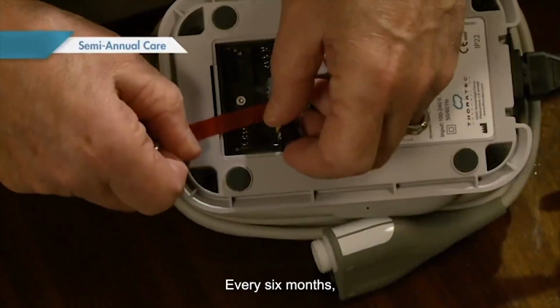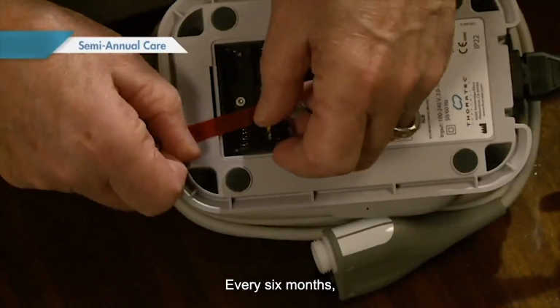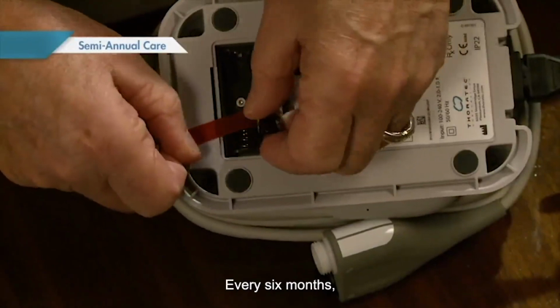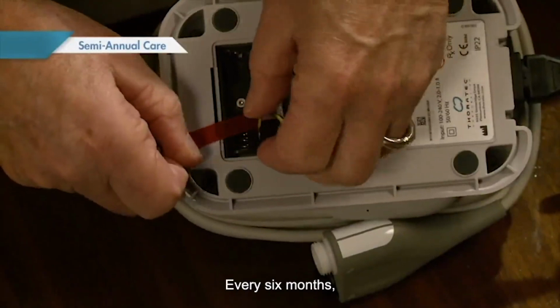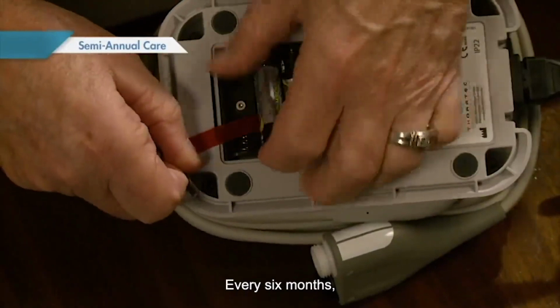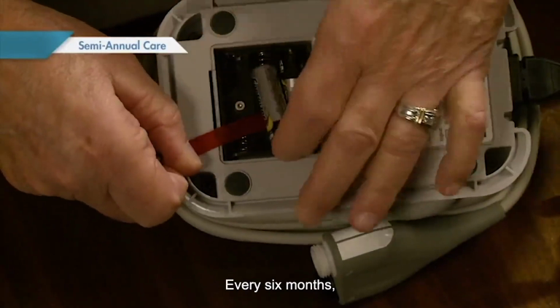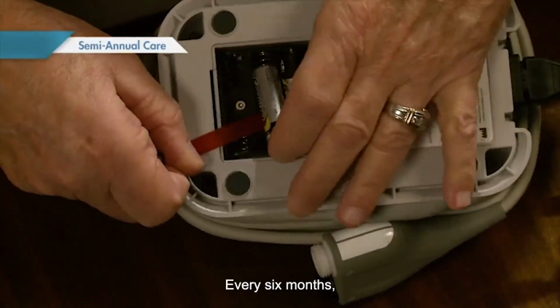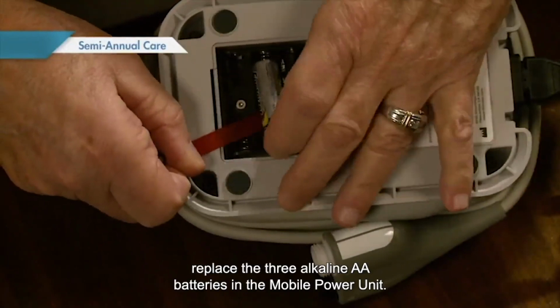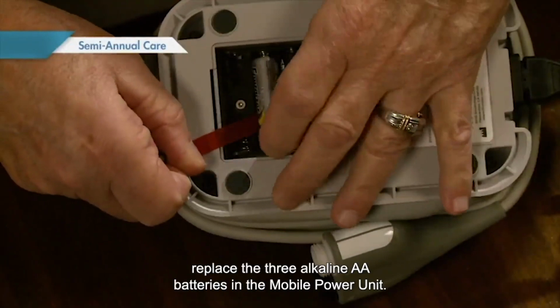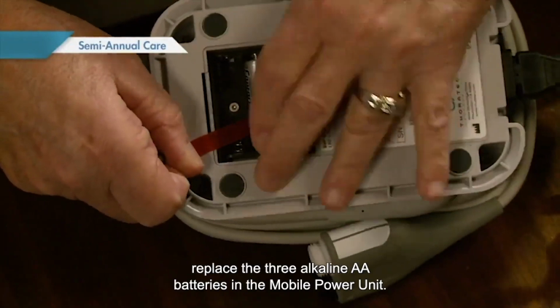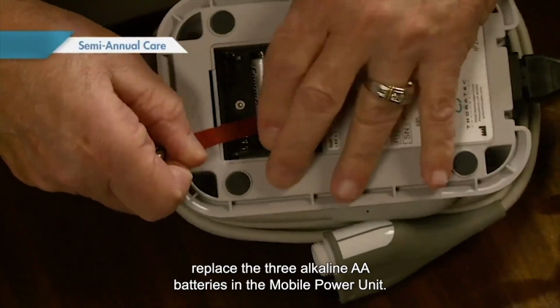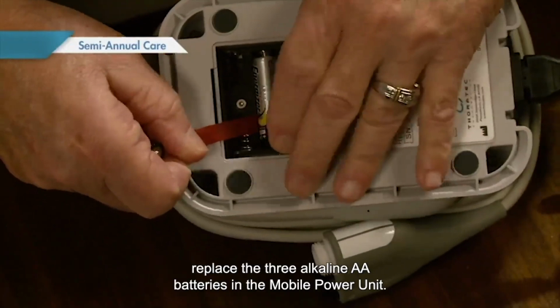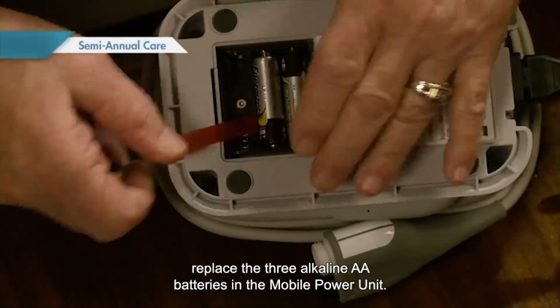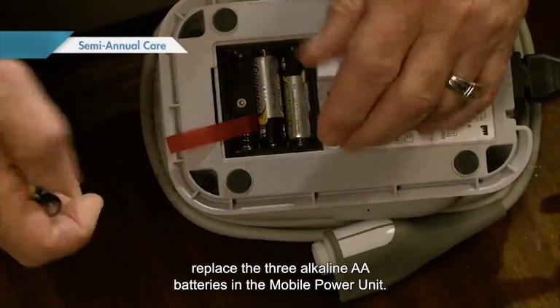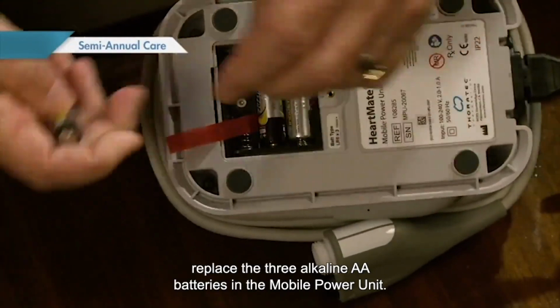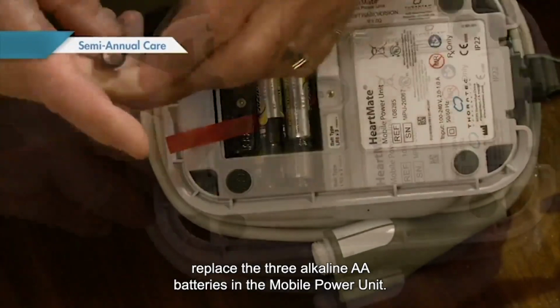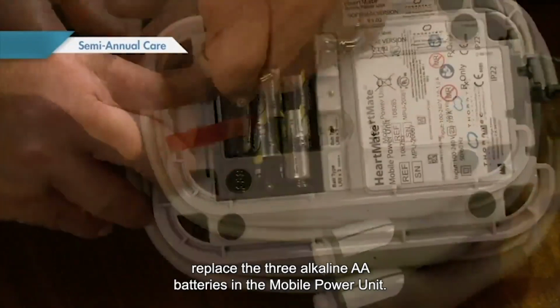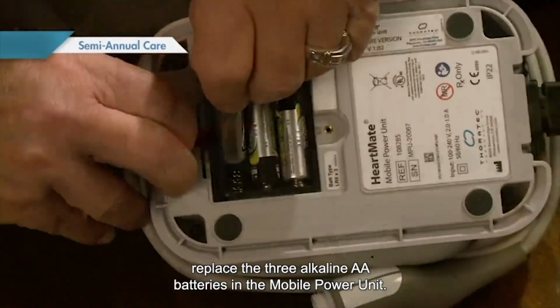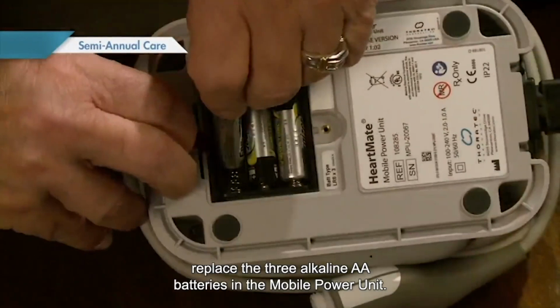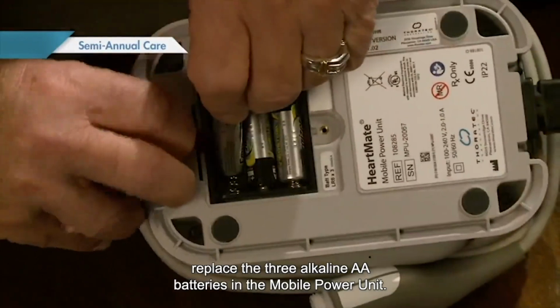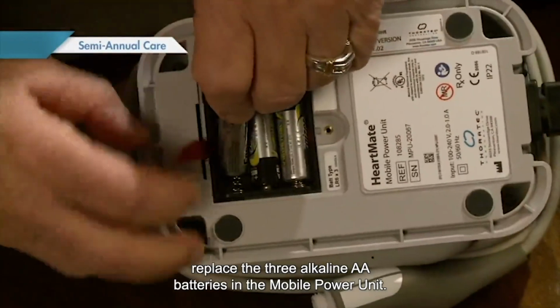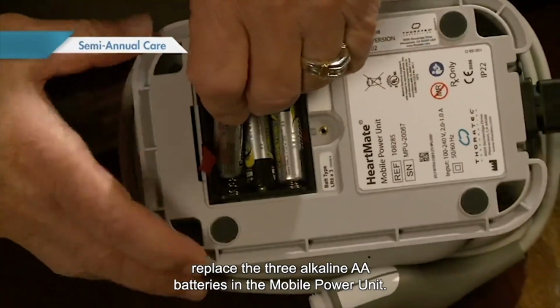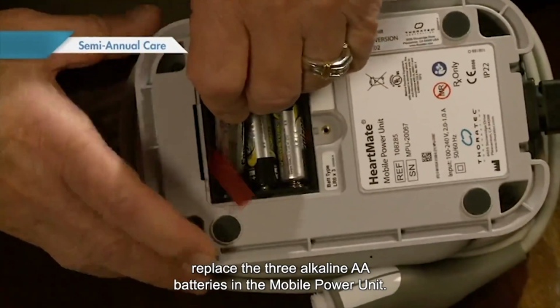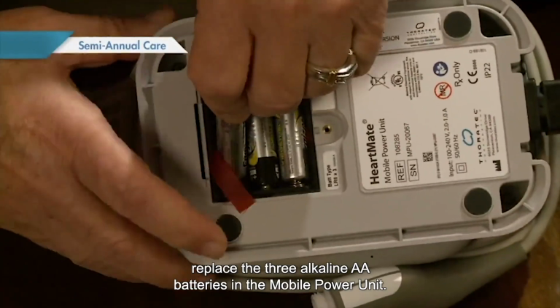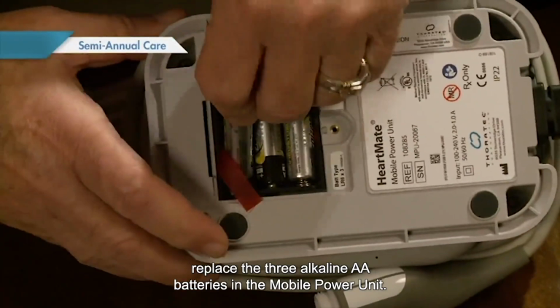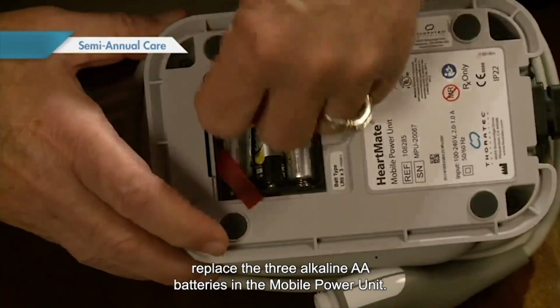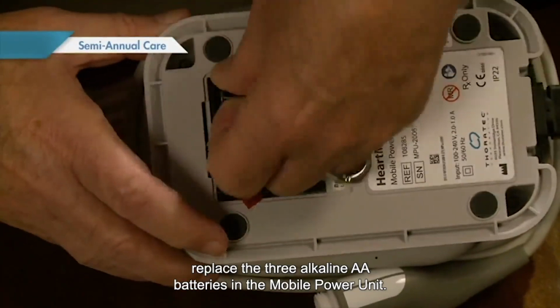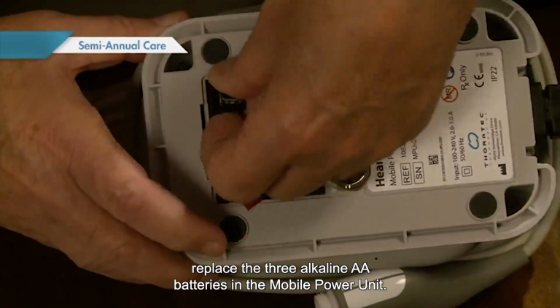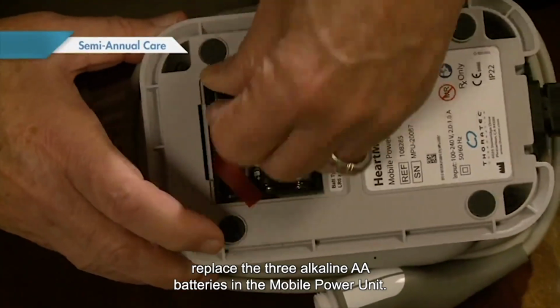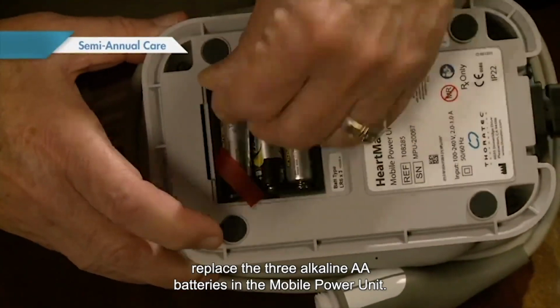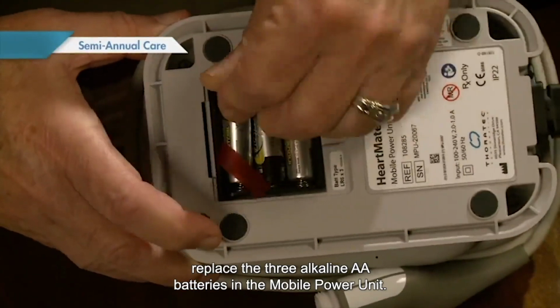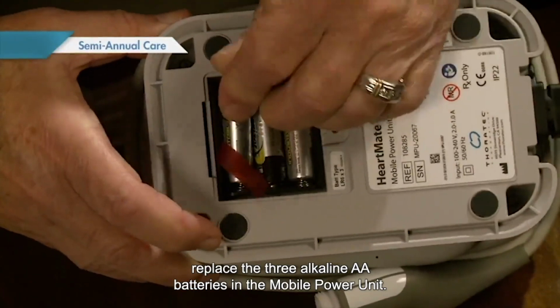Every six months, replace the three alkaline AA batteries in the mobile power unit.